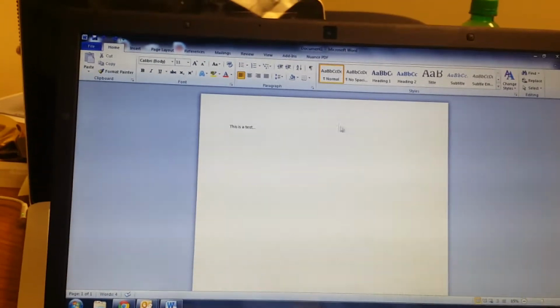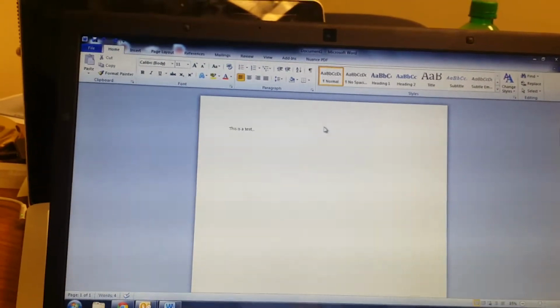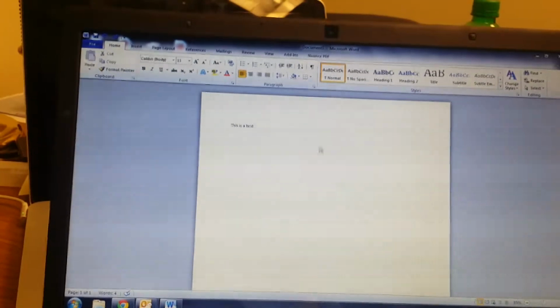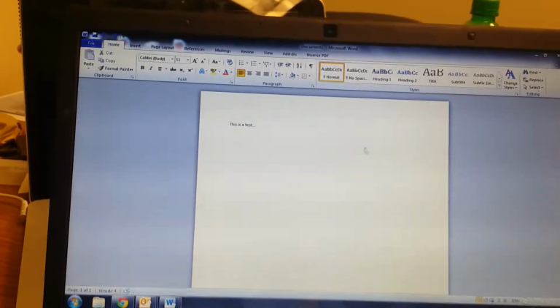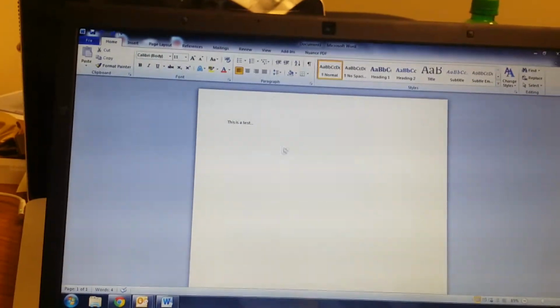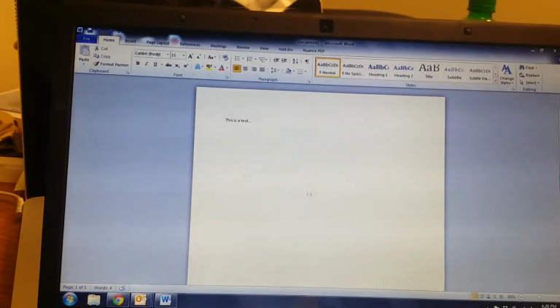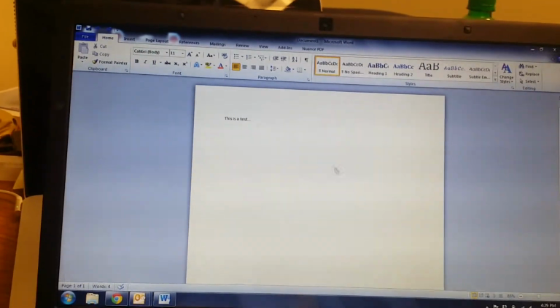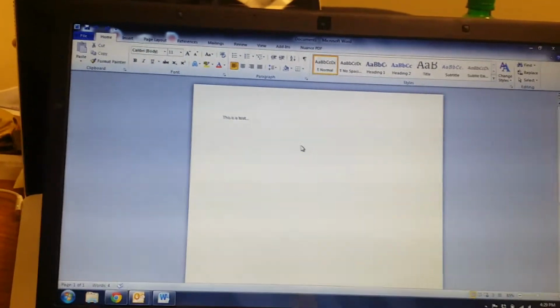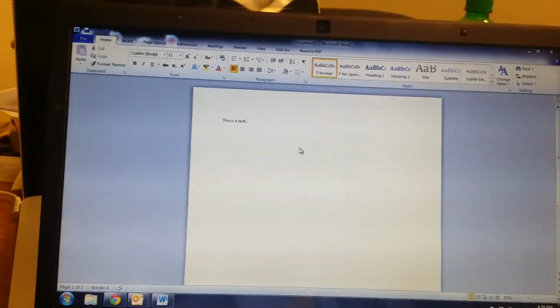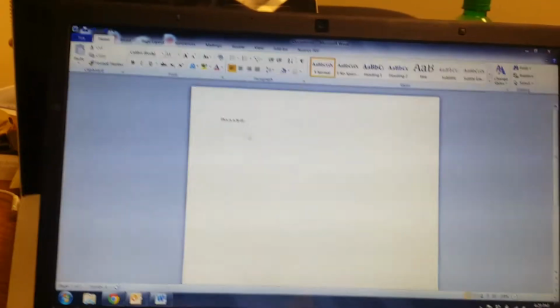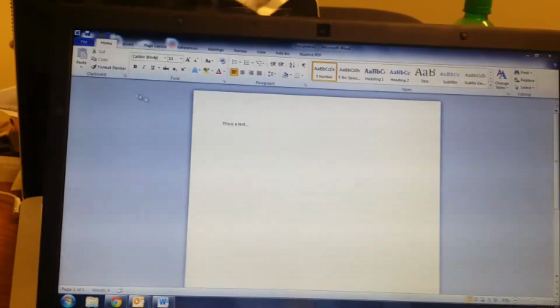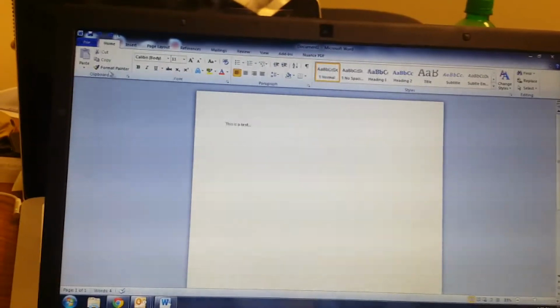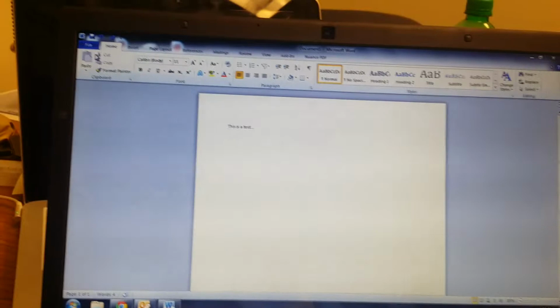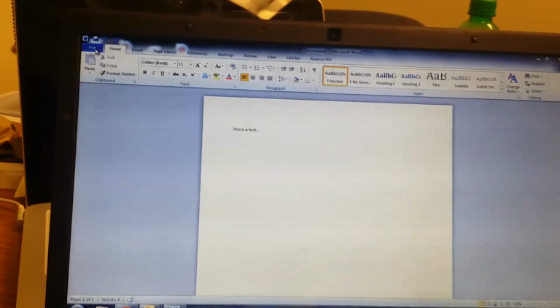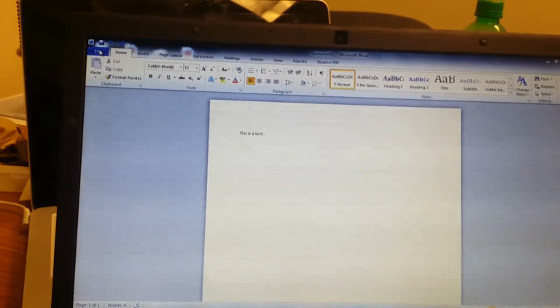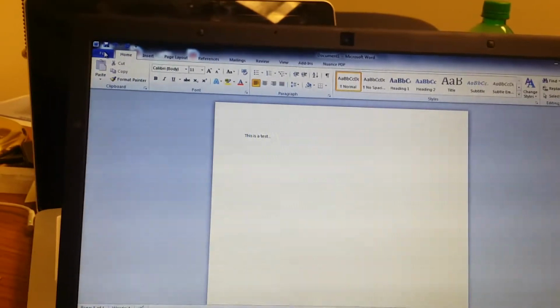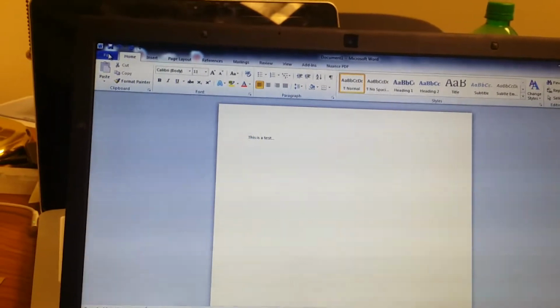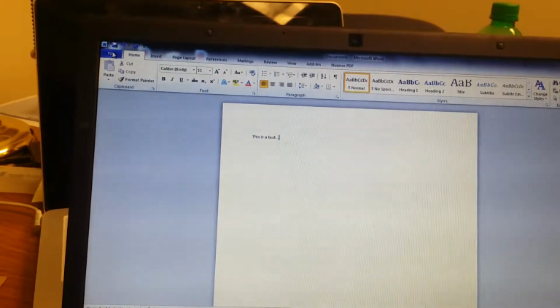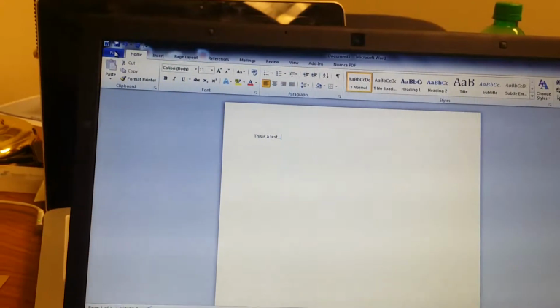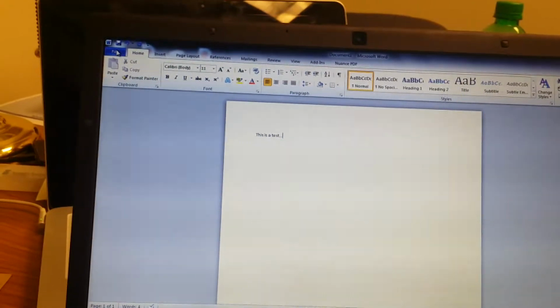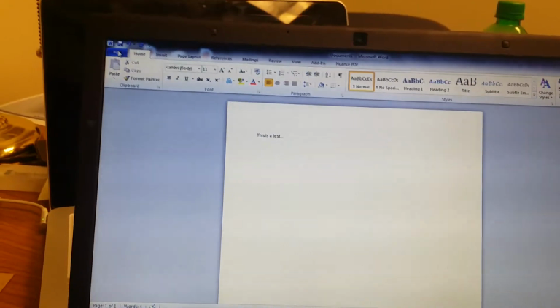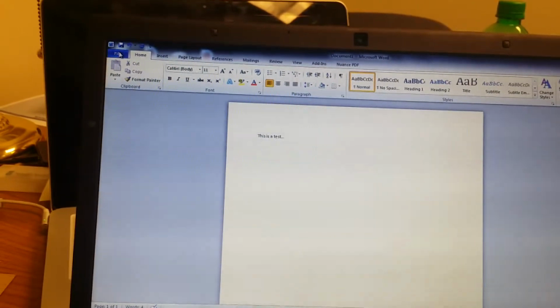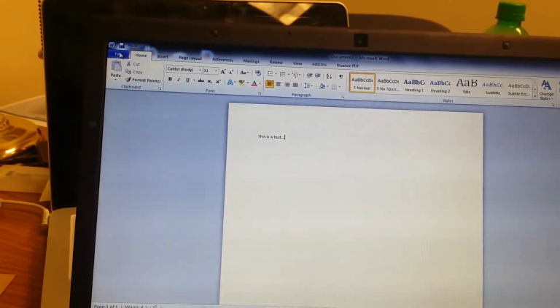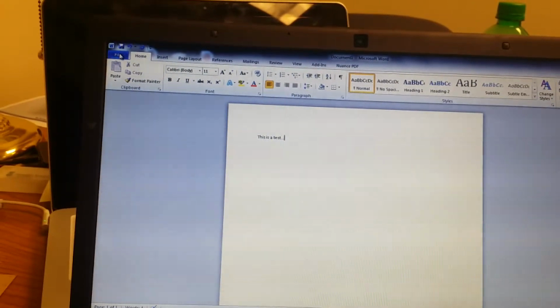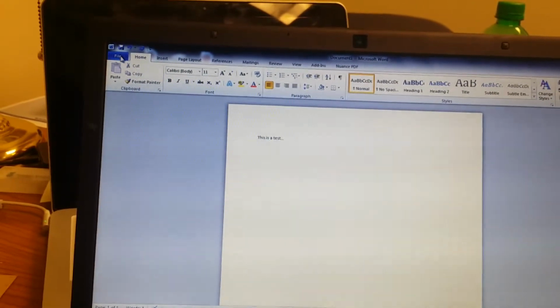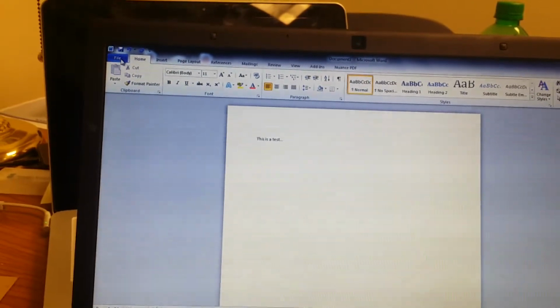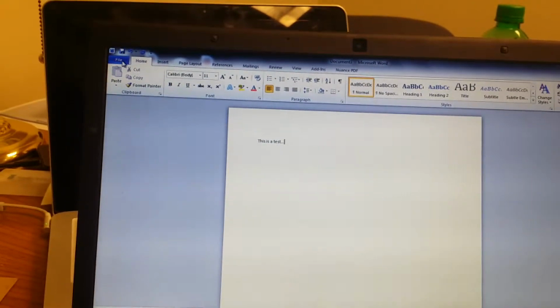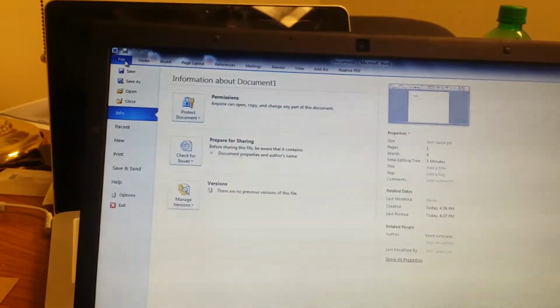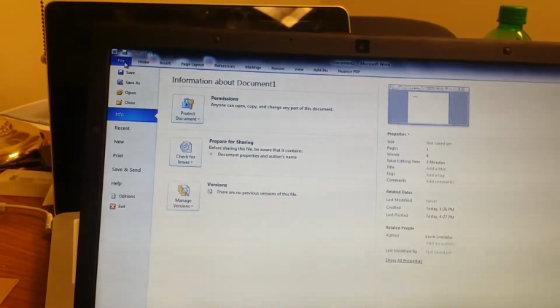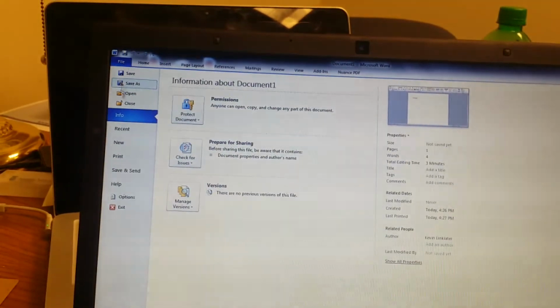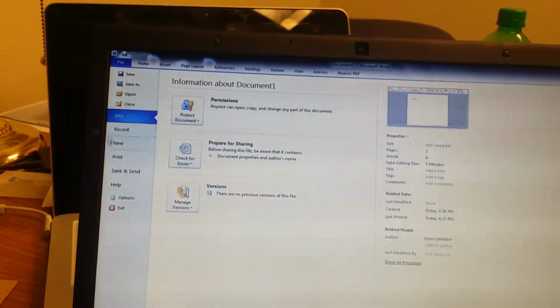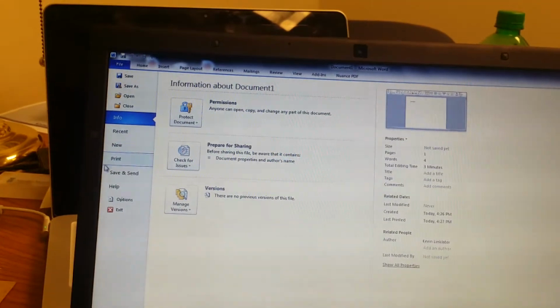I've created a document. This is a test. We're going to go File, Print.